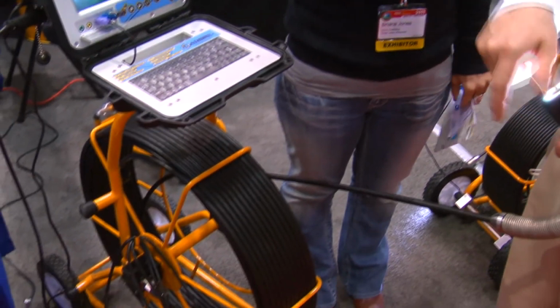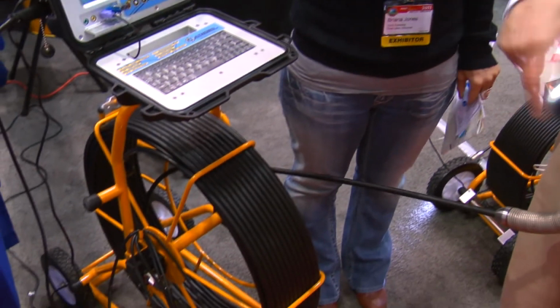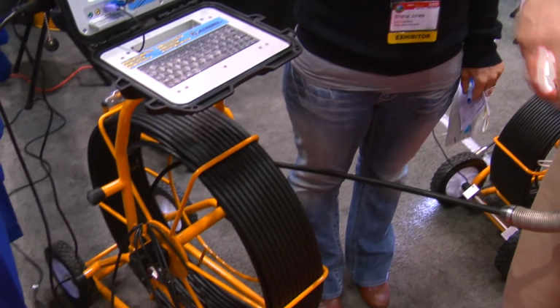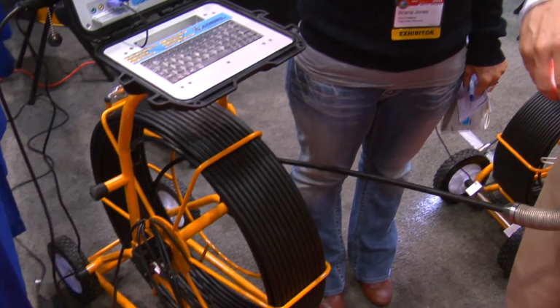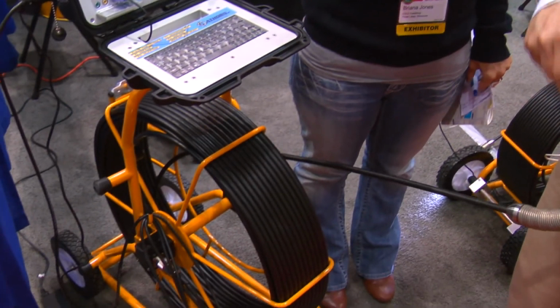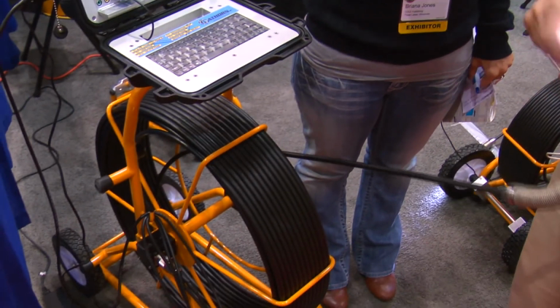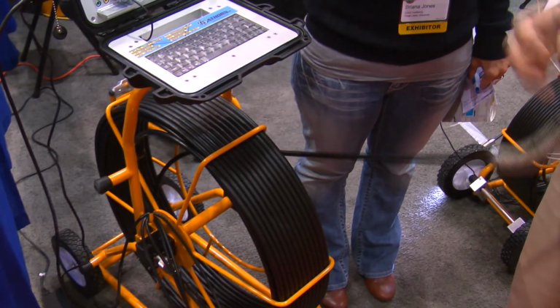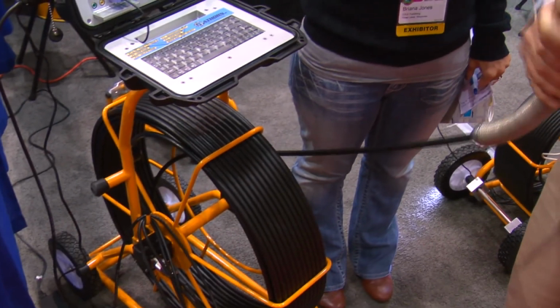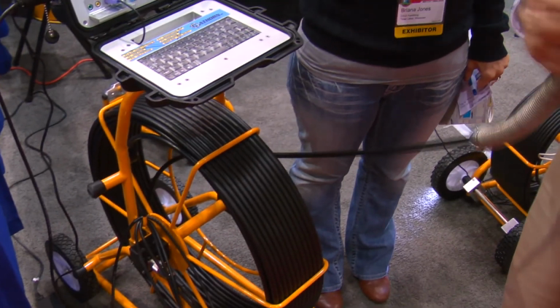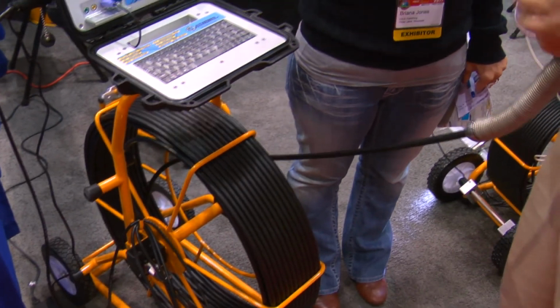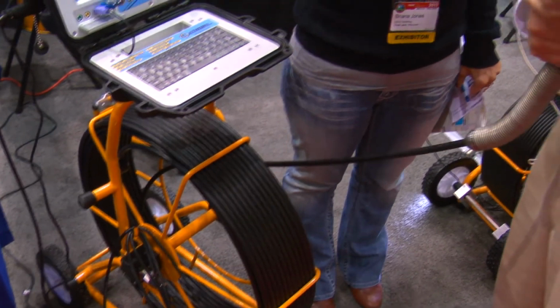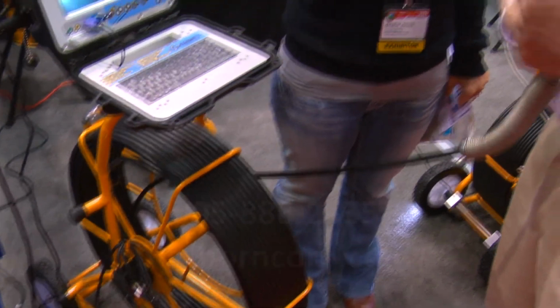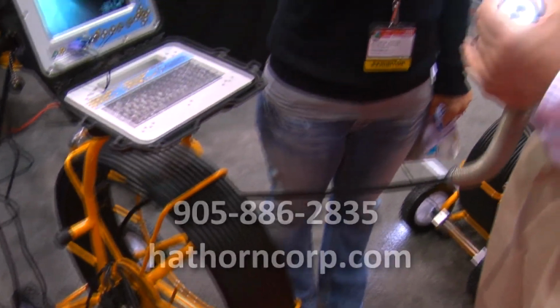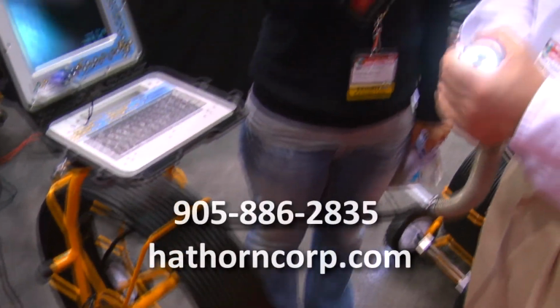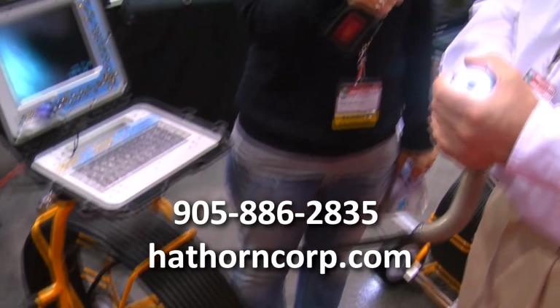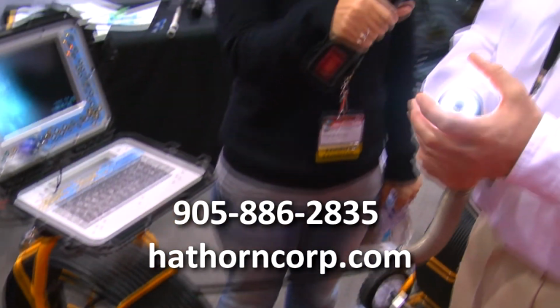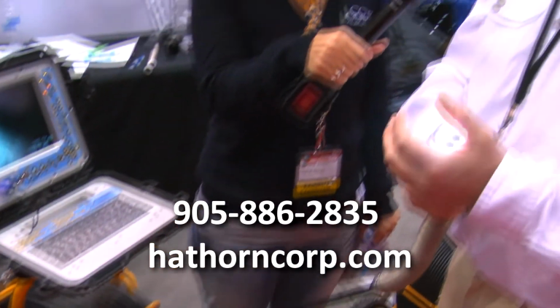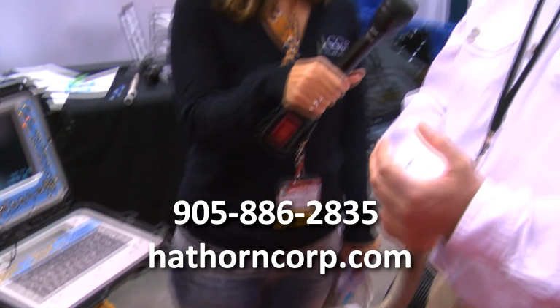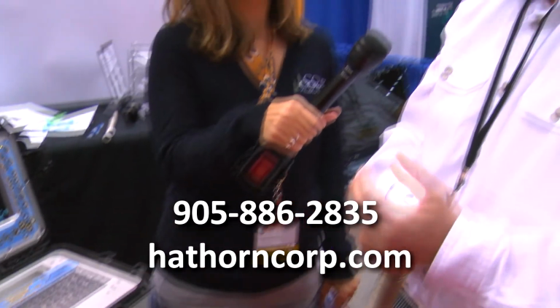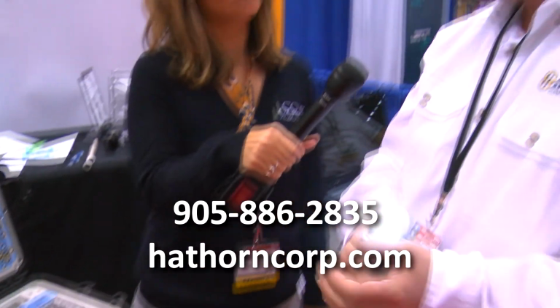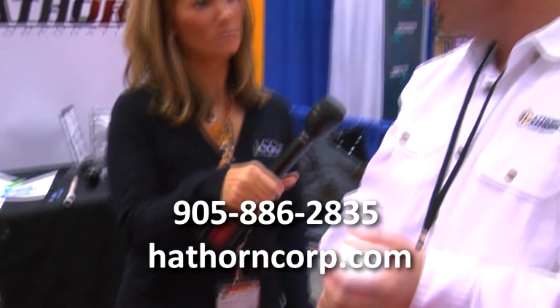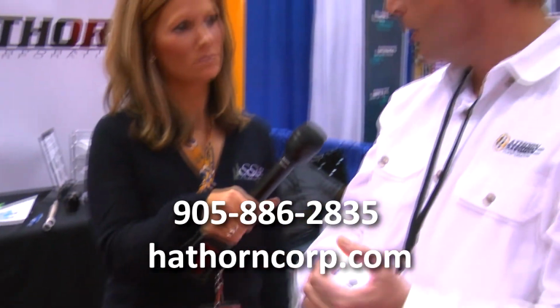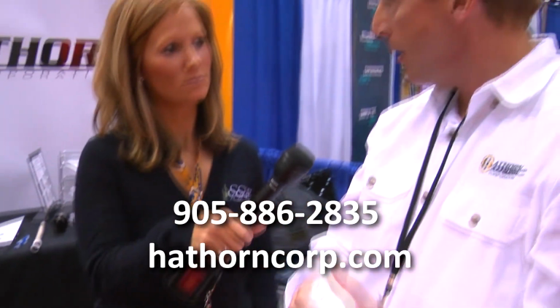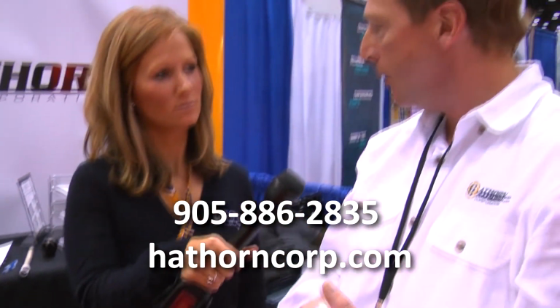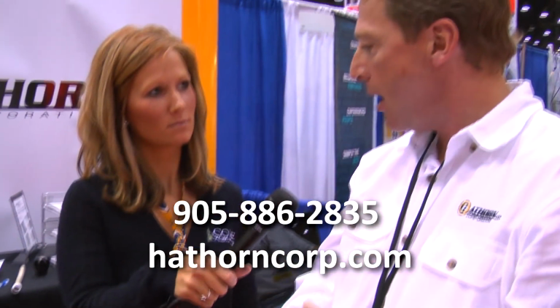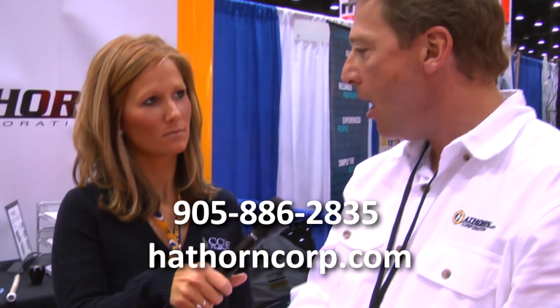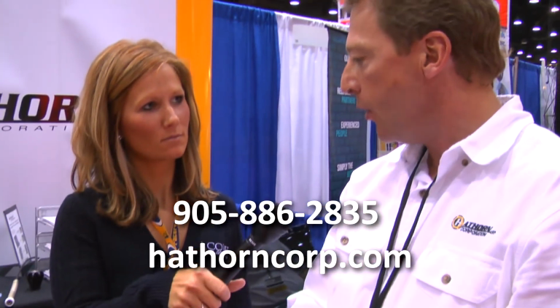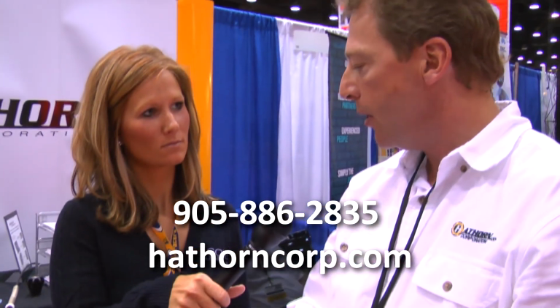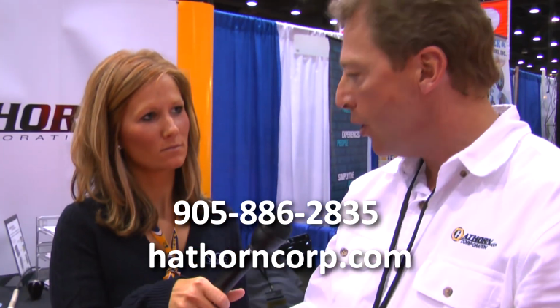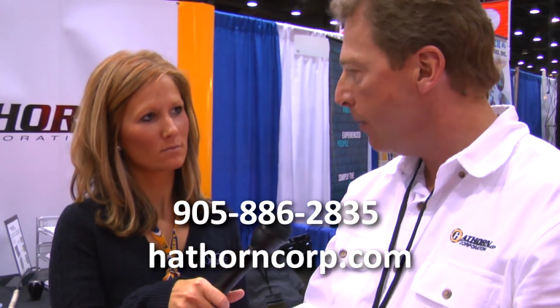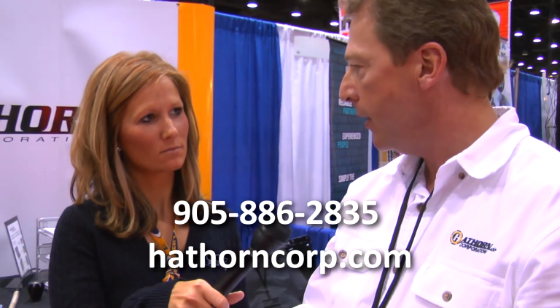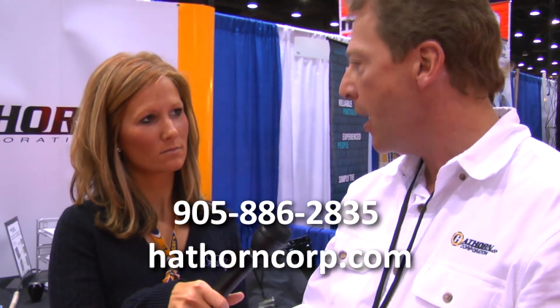And where can people find out more information about it? You can go to www.hawthornecorp.com.